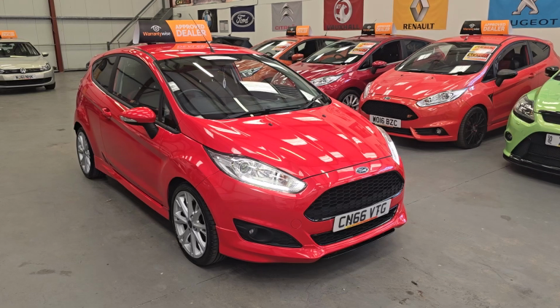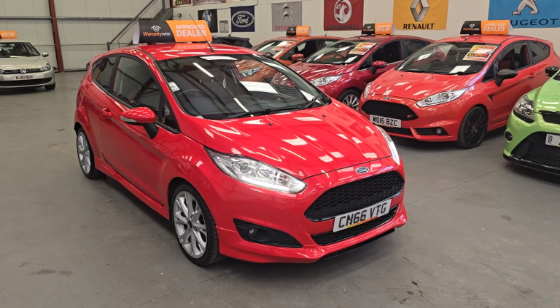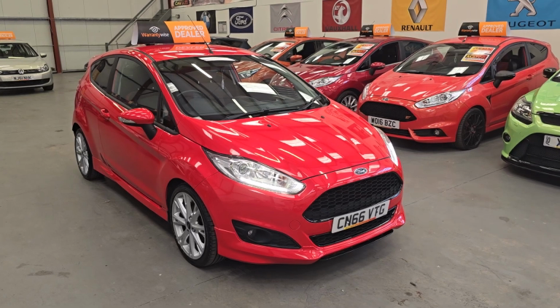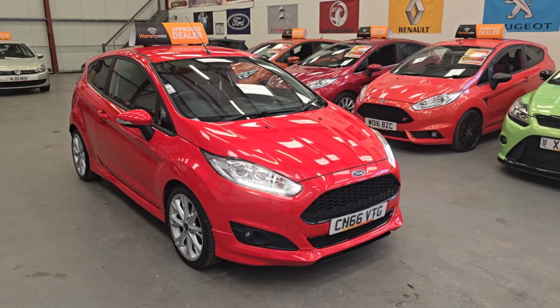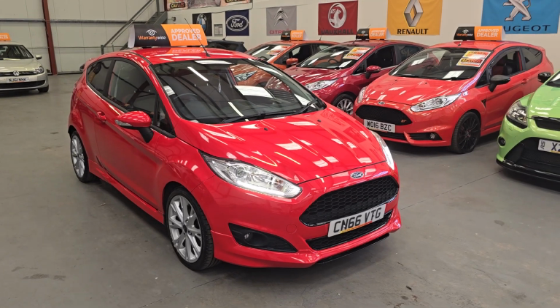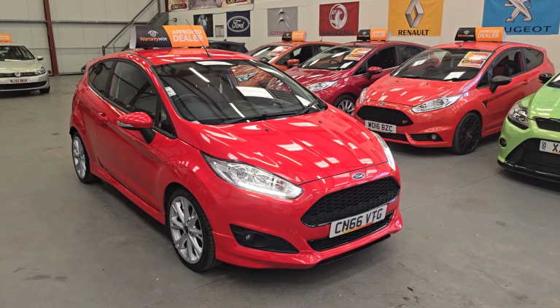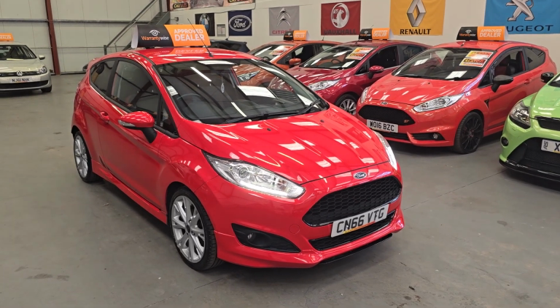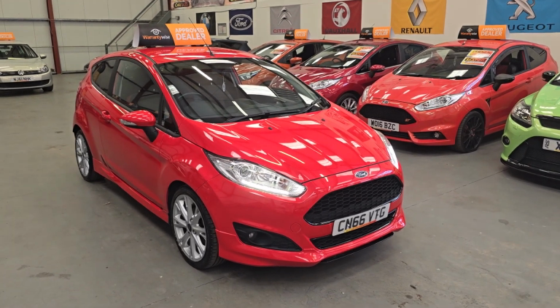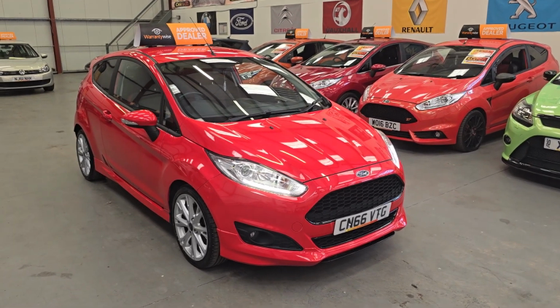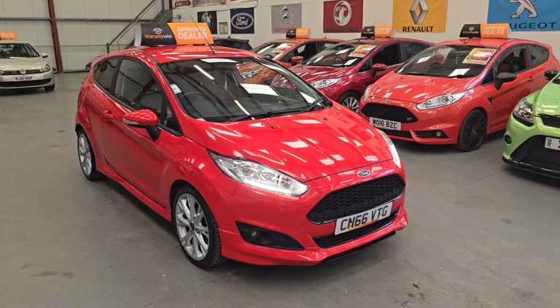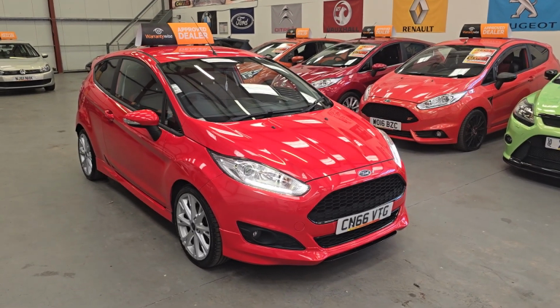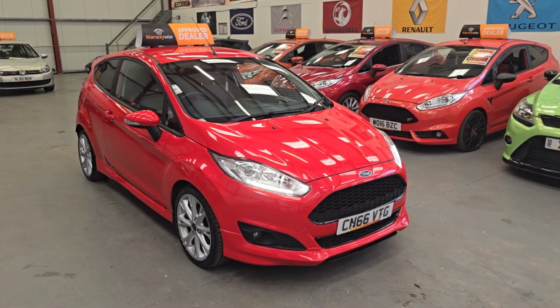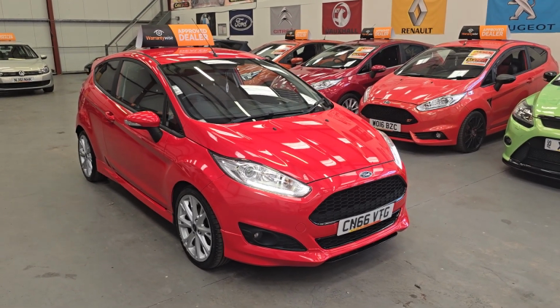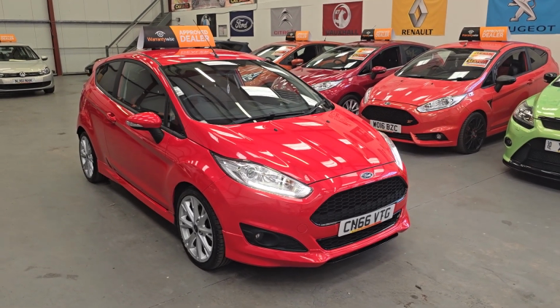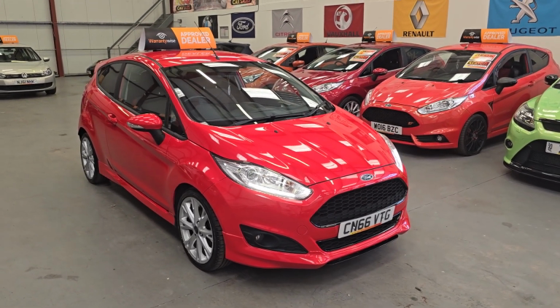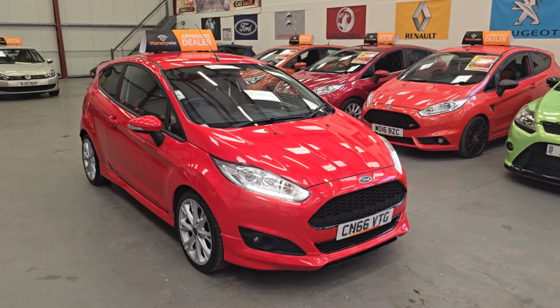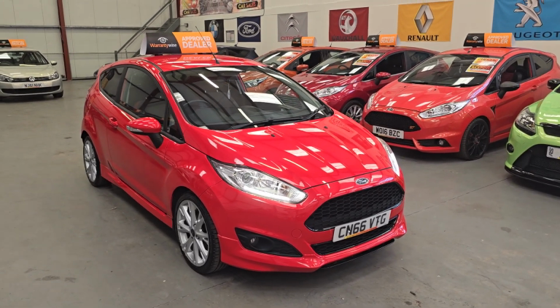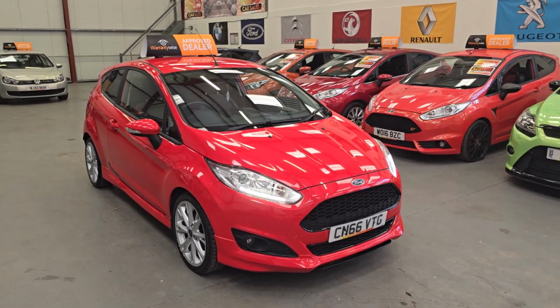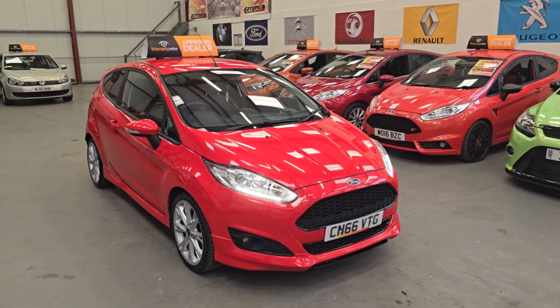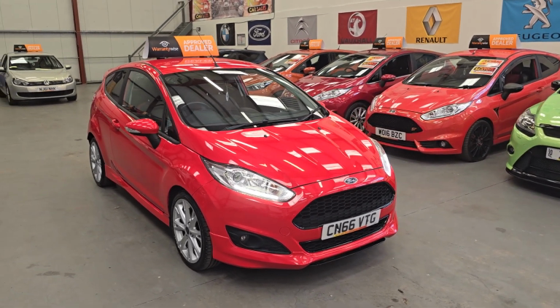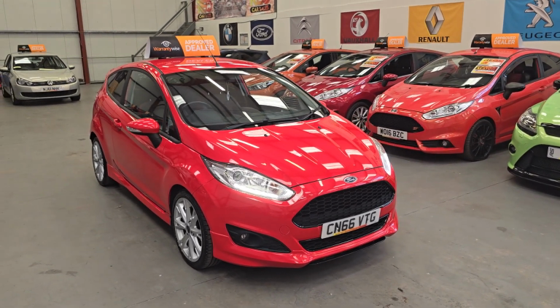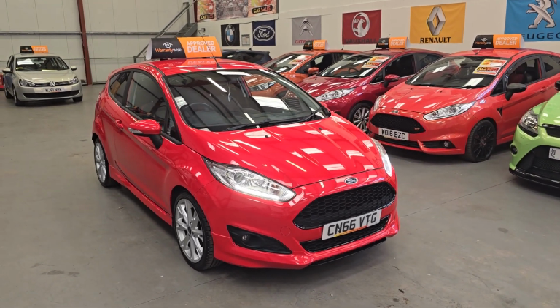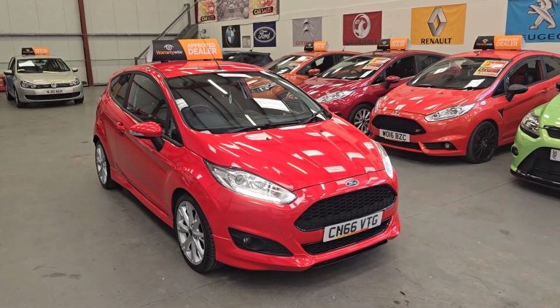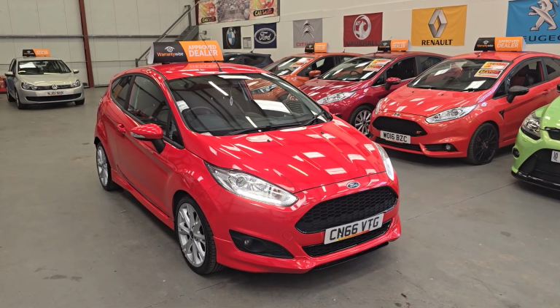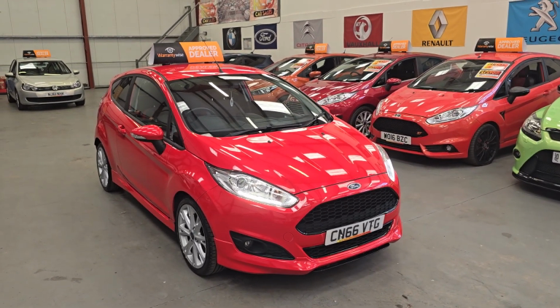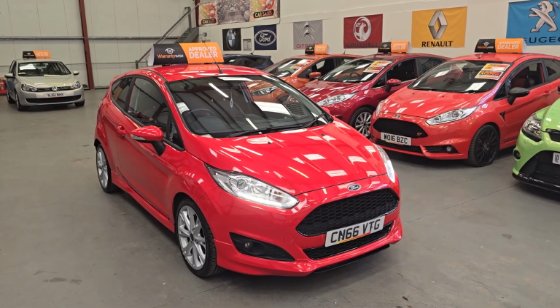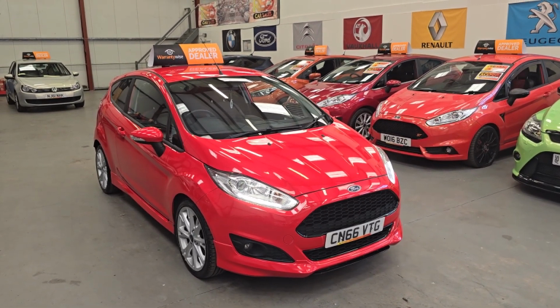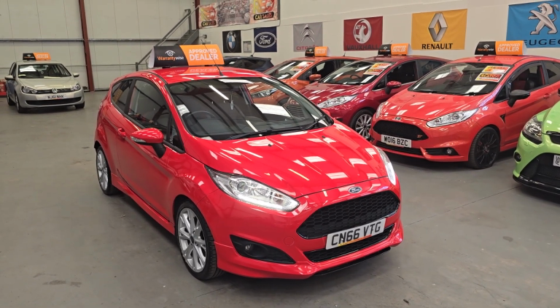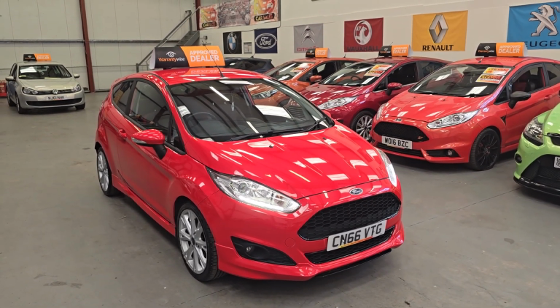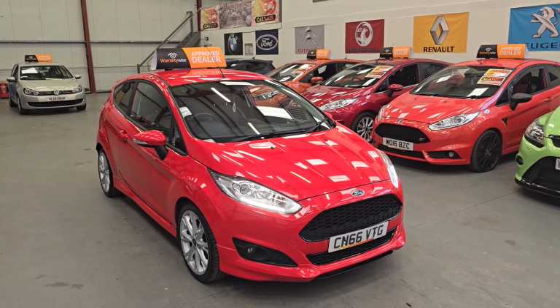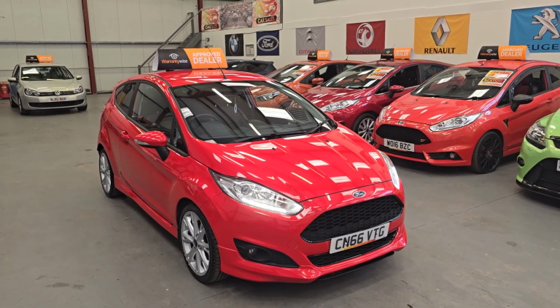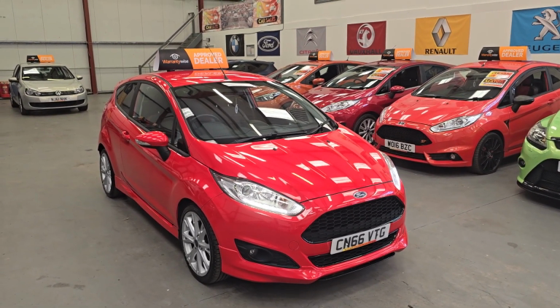Hi everyone, this is Gareth here from AudiocarSales, based in South Wales, come to Lainey, NP13 1LZ.